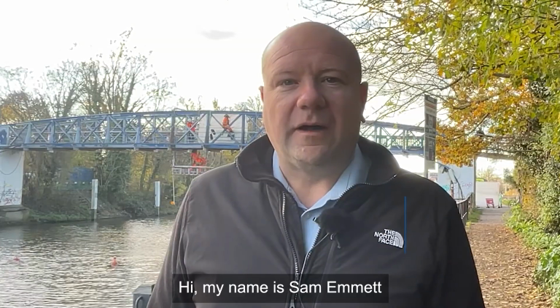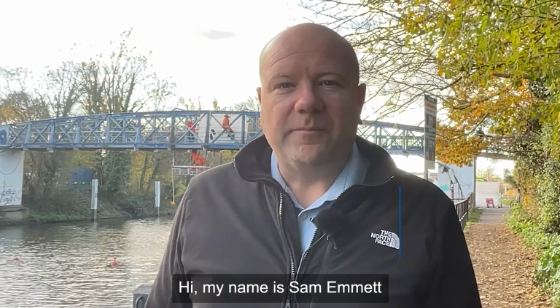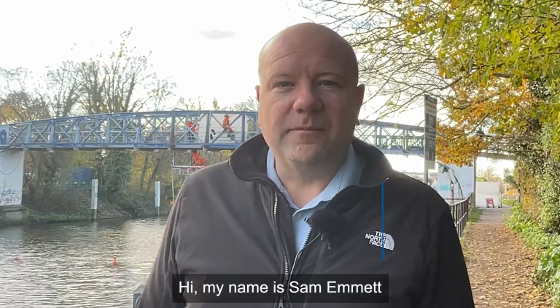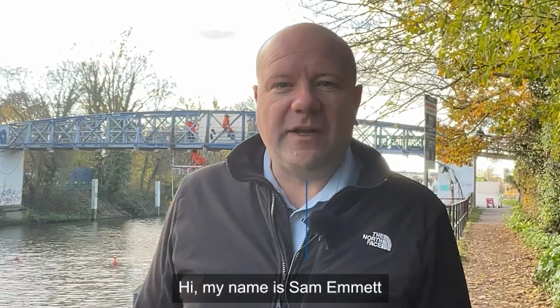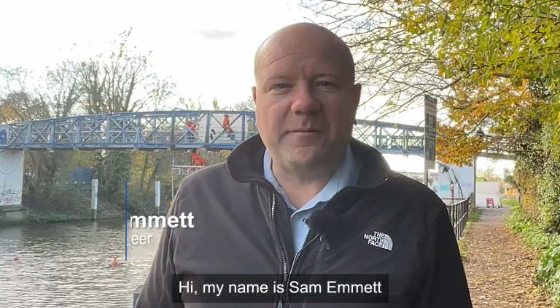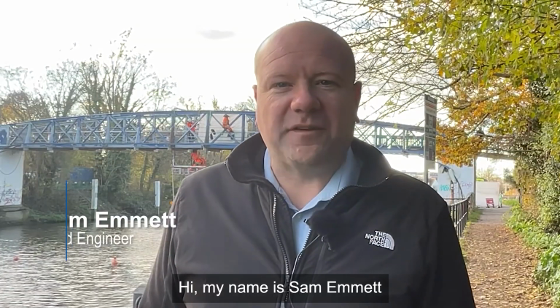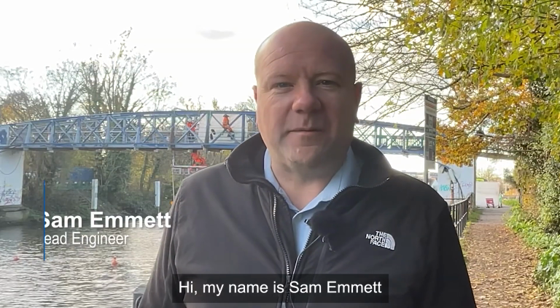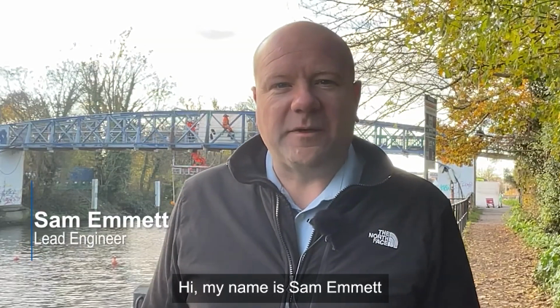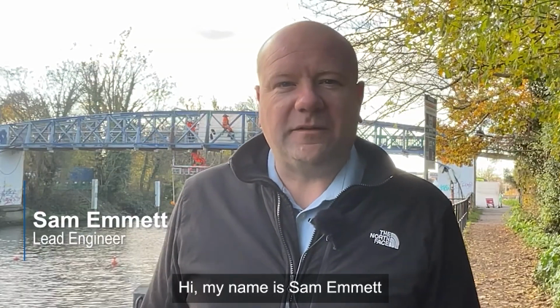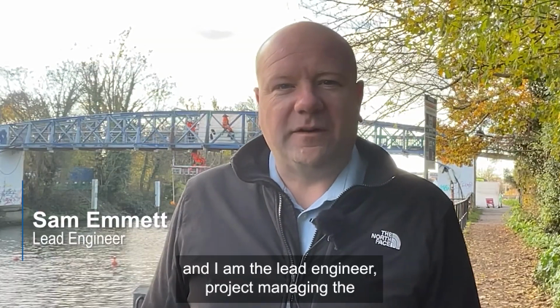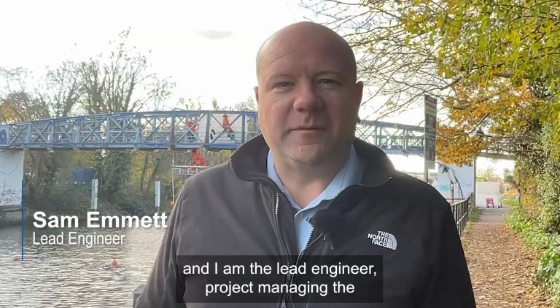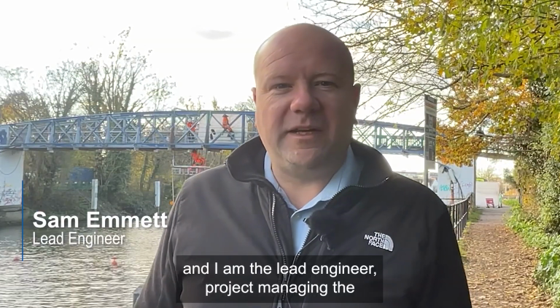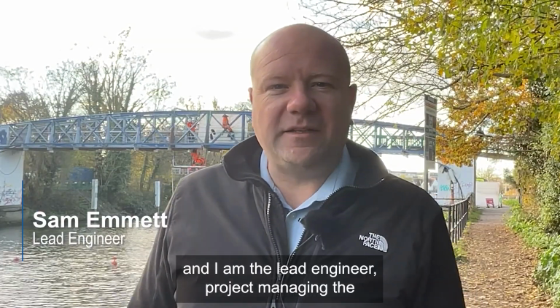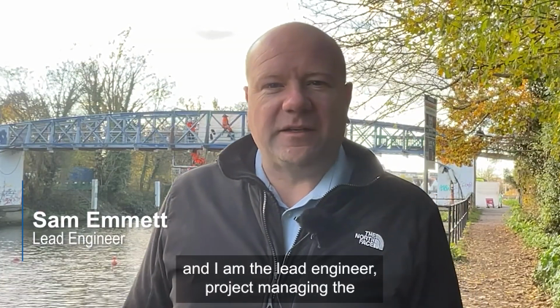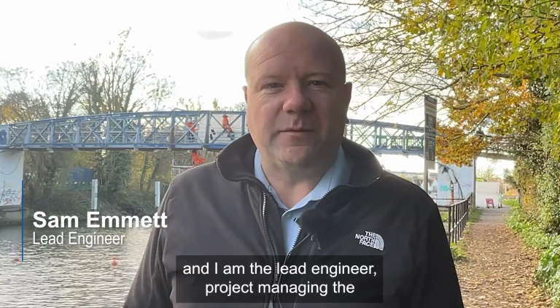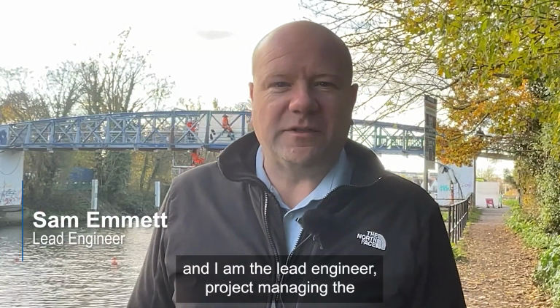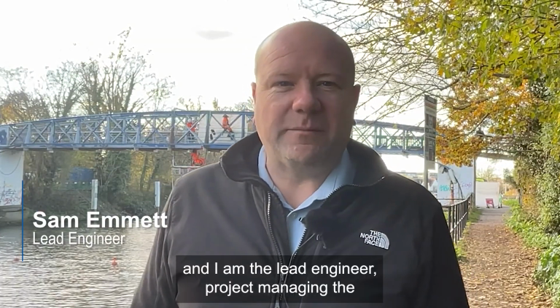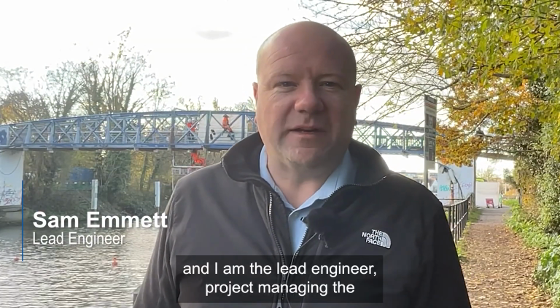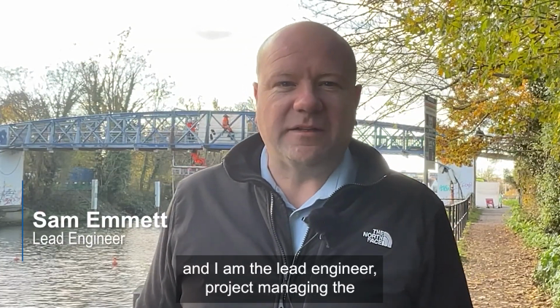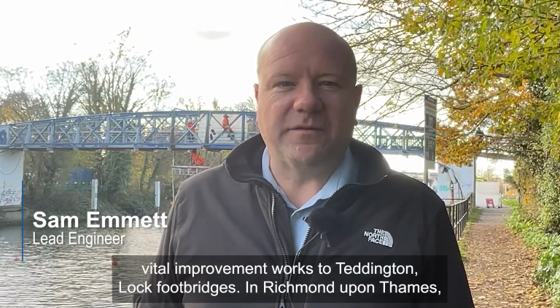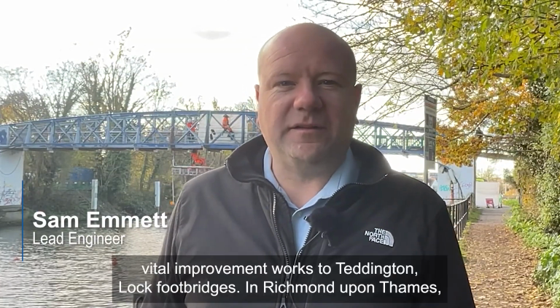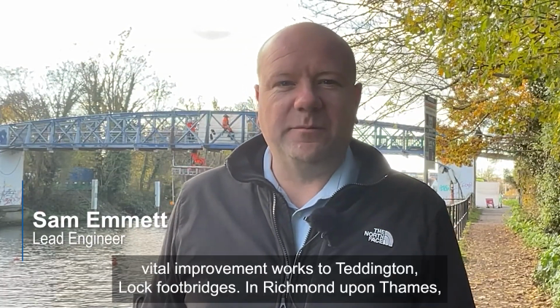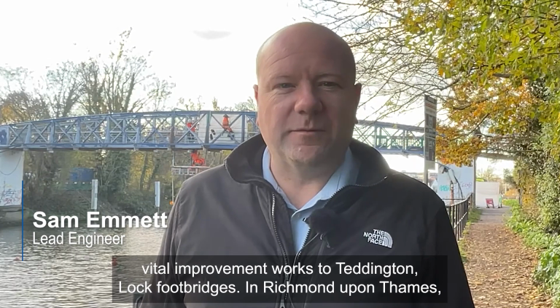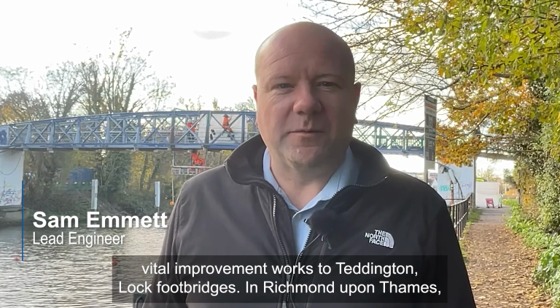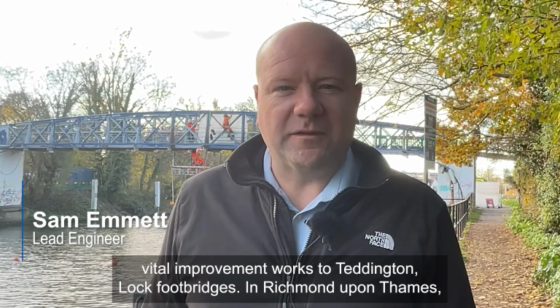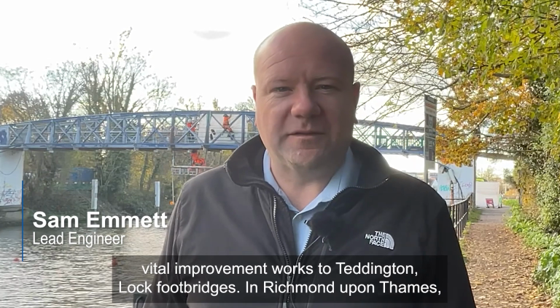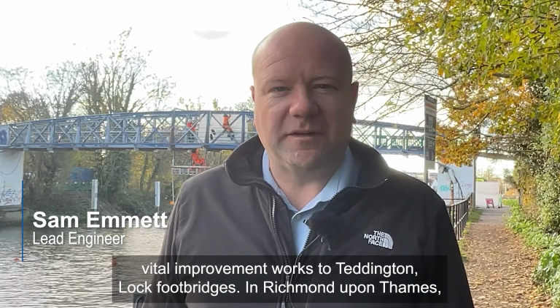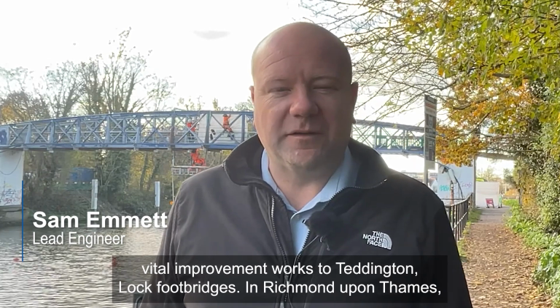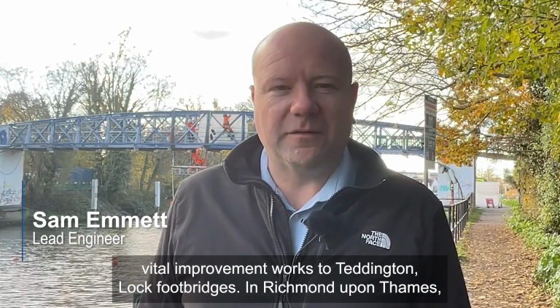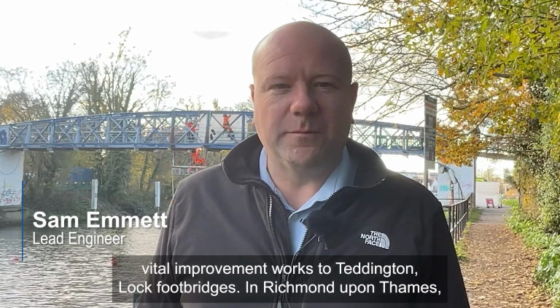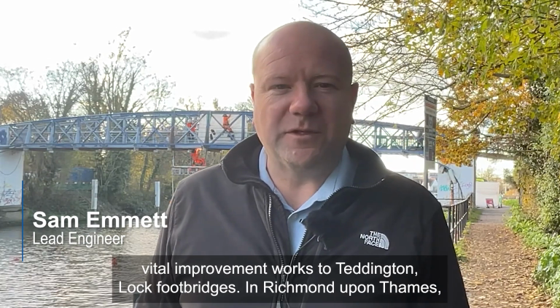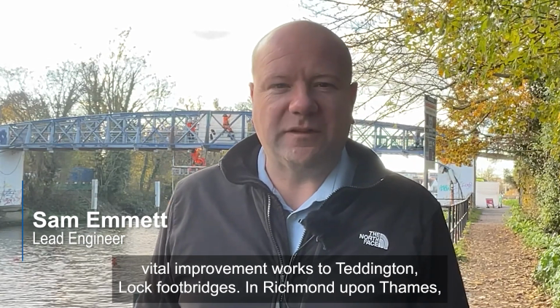Hi, my name is Sam Emmett and I'm the Lead Engineer Project Managing the Vital Improvement Works at Teddington Lock Footbridges.